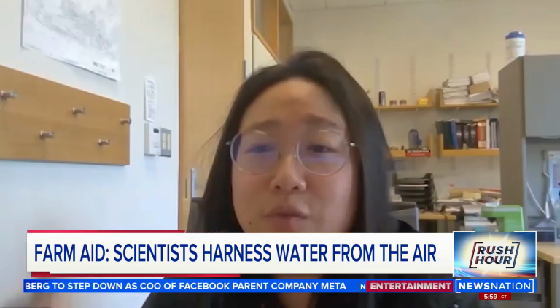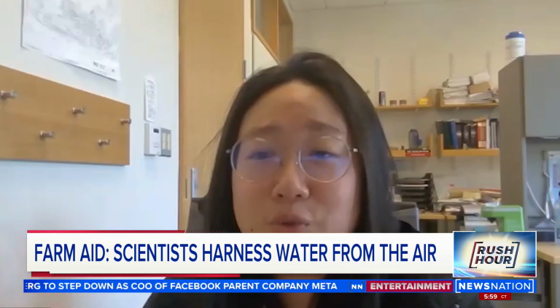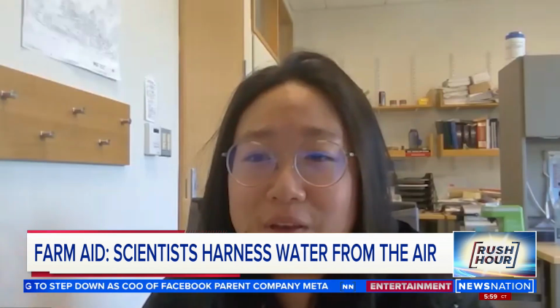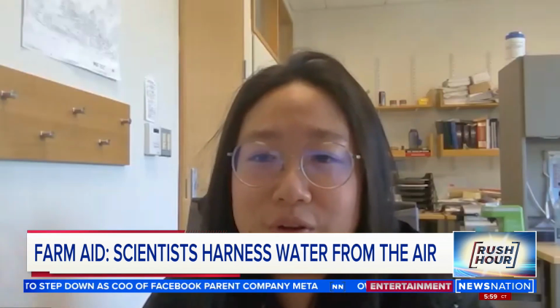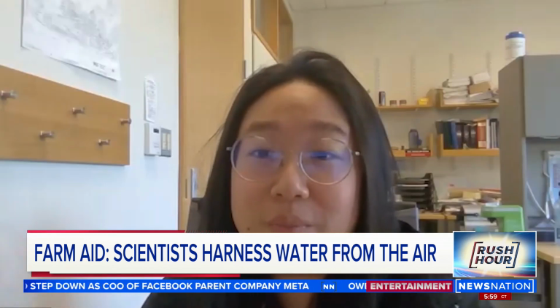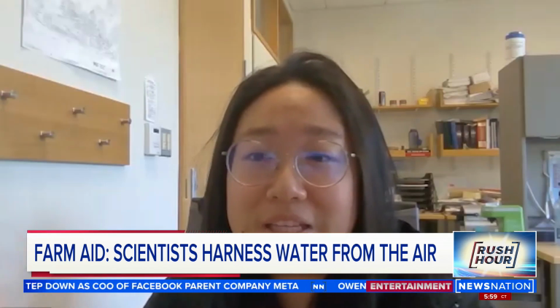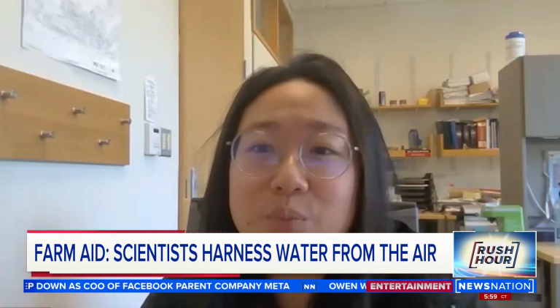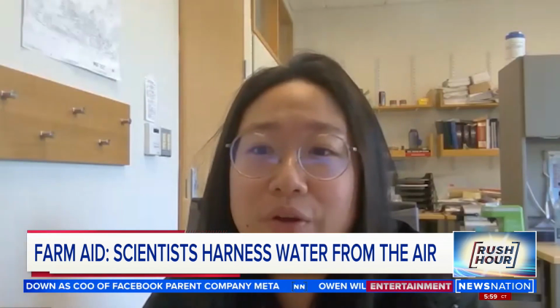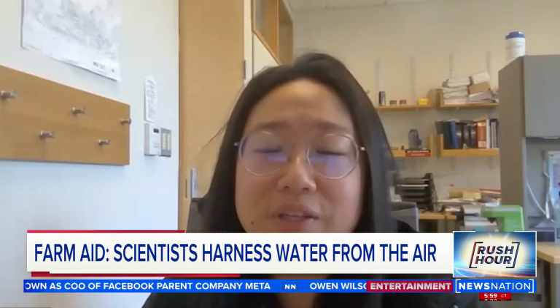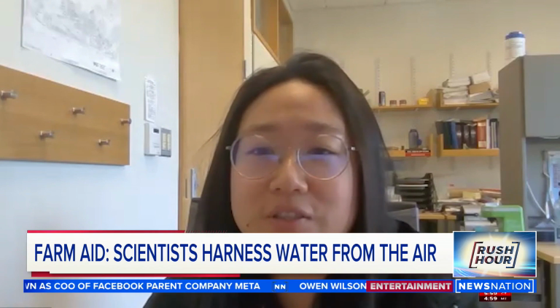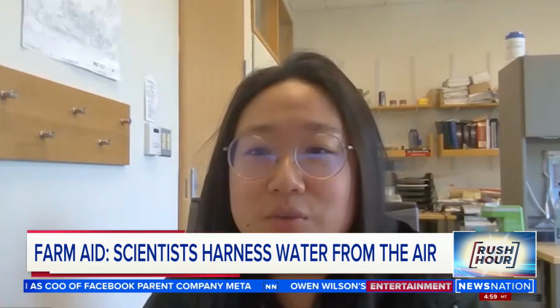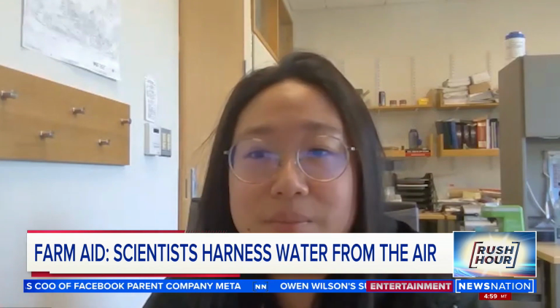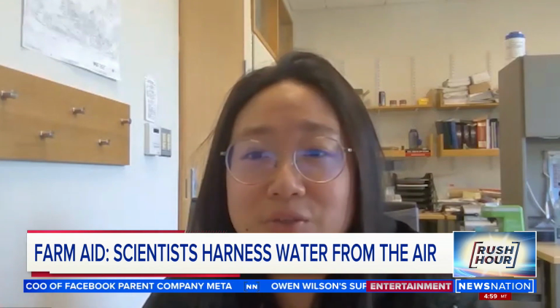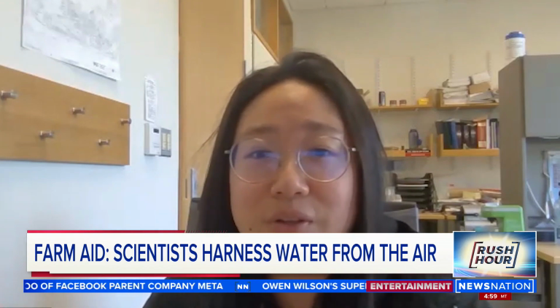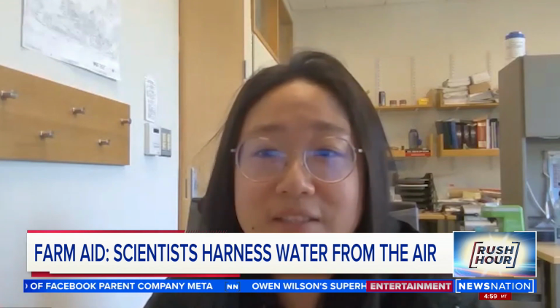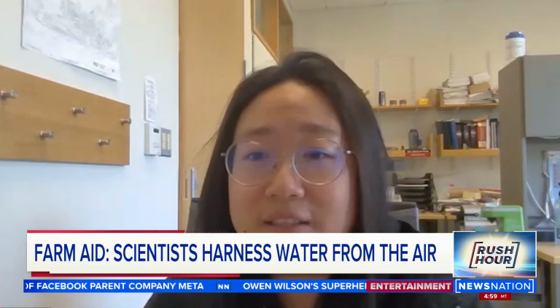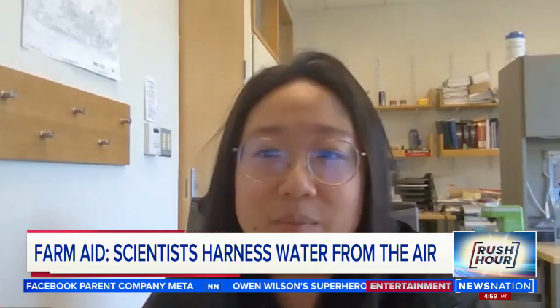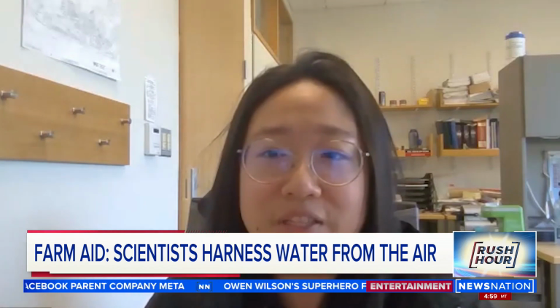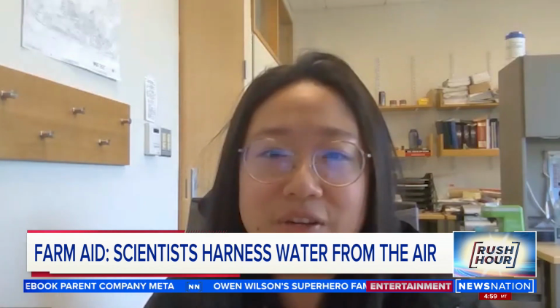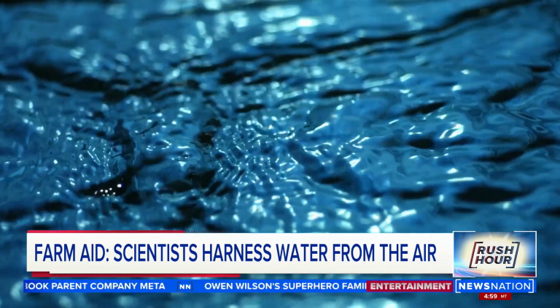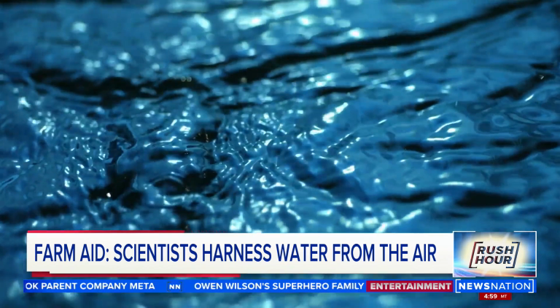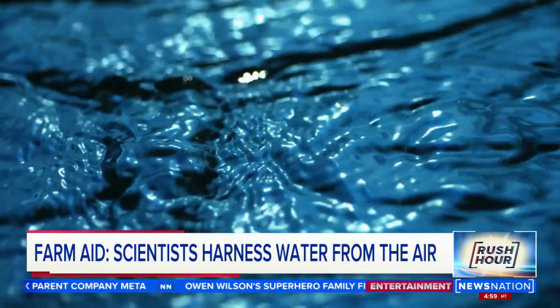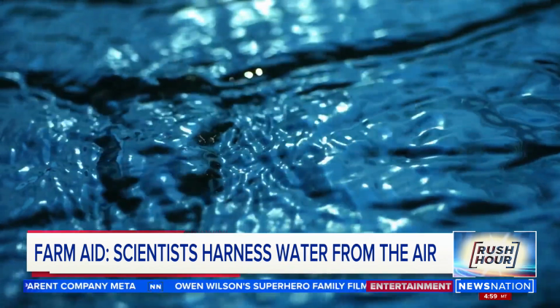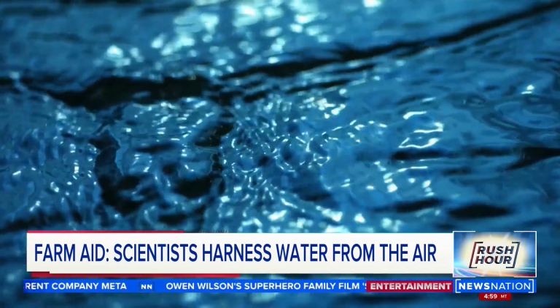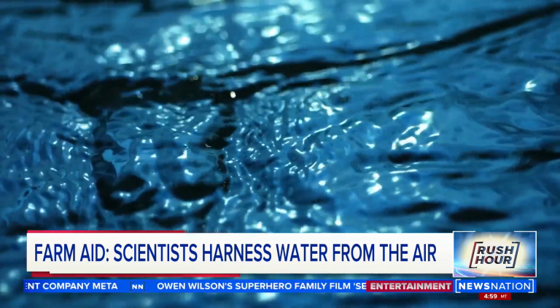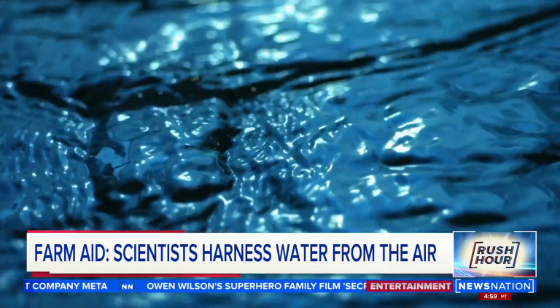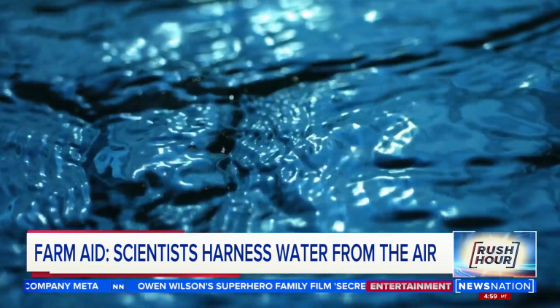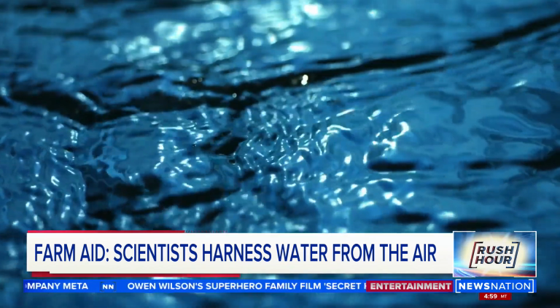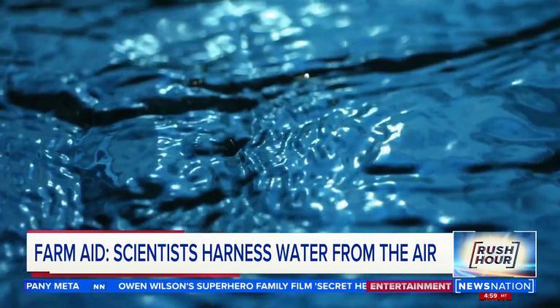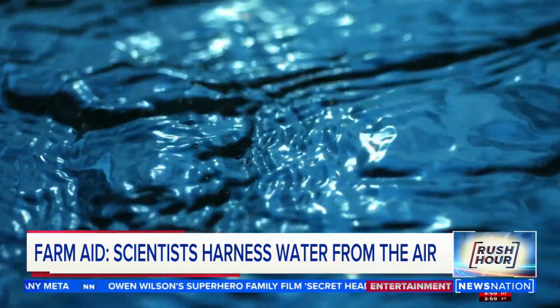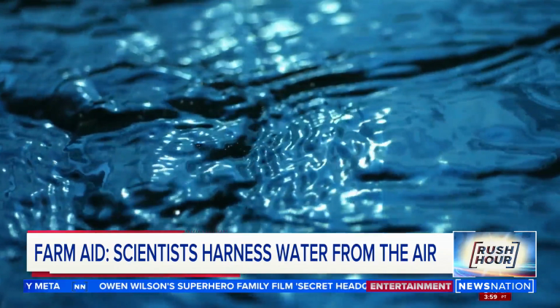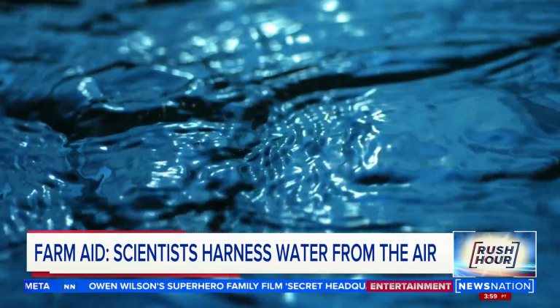For drinking water, you might need to boil it just to make sure it doesn't have bacteria. But for farmers, Nancy says boiling isn't needed.